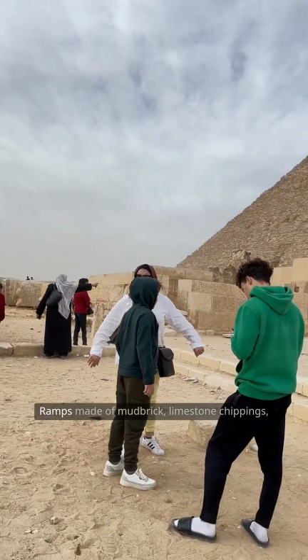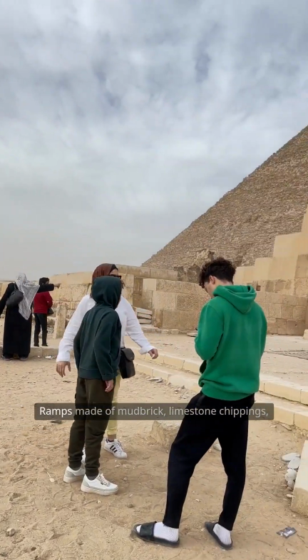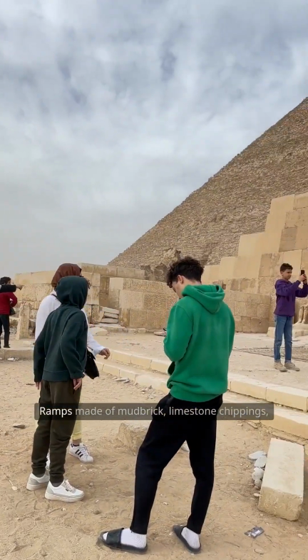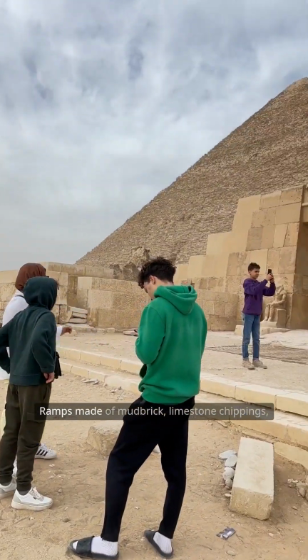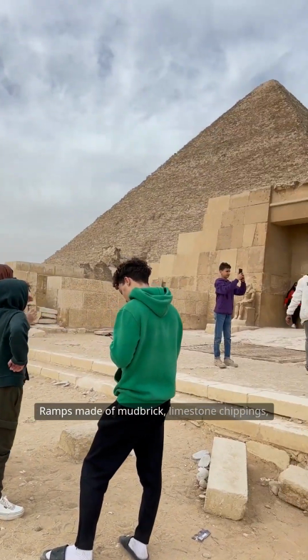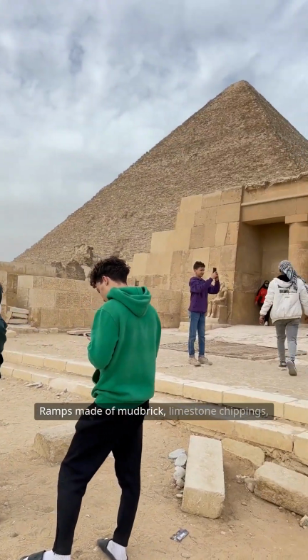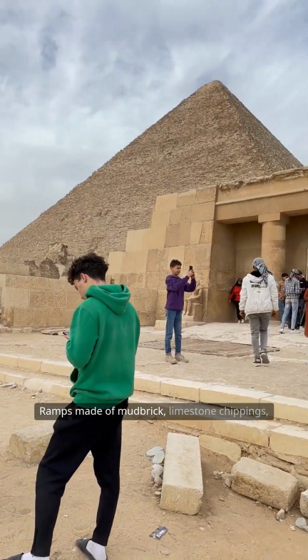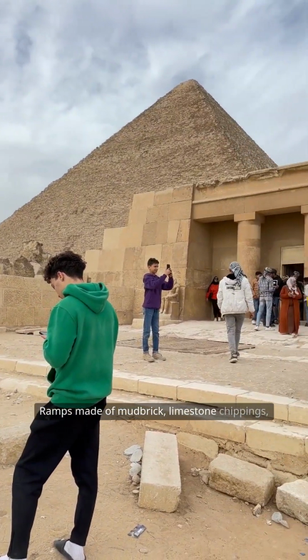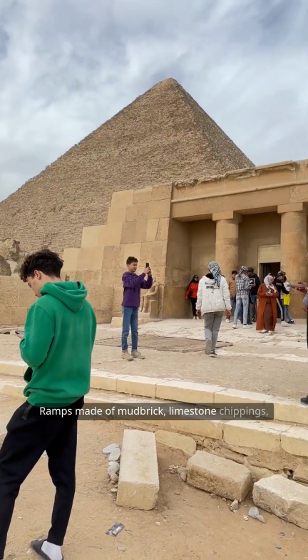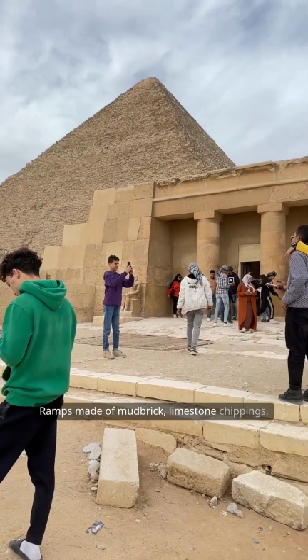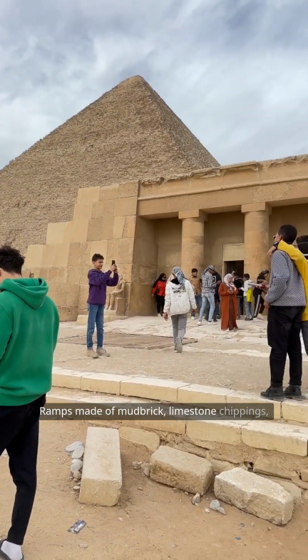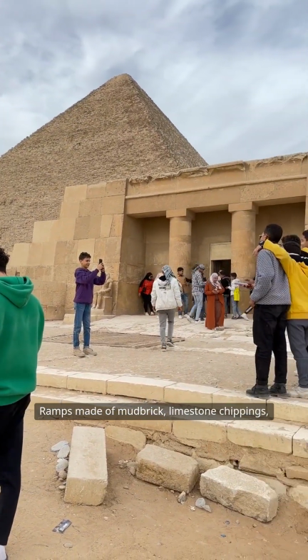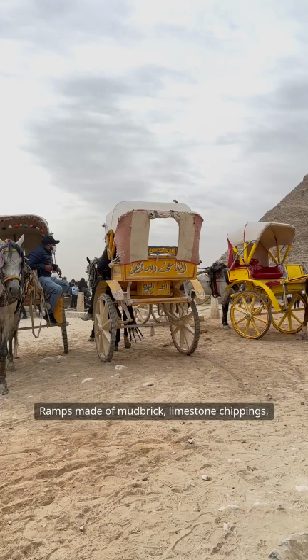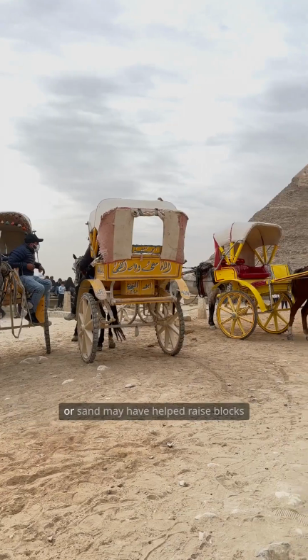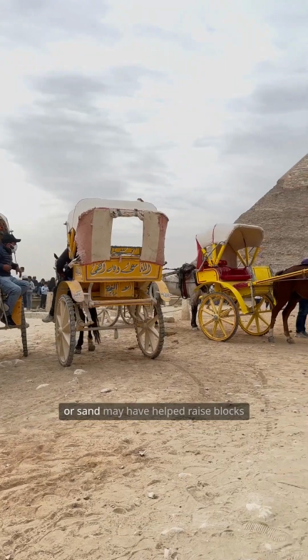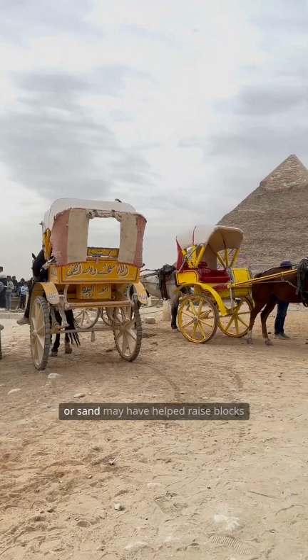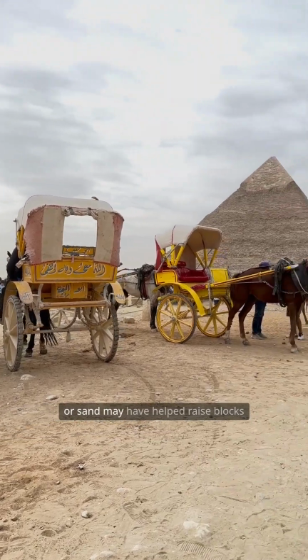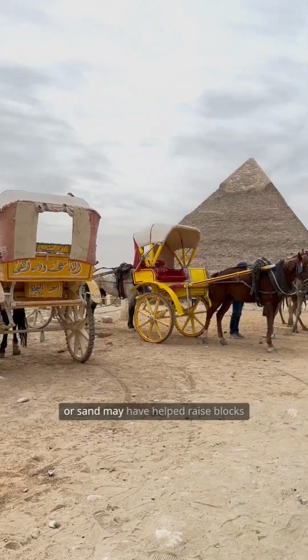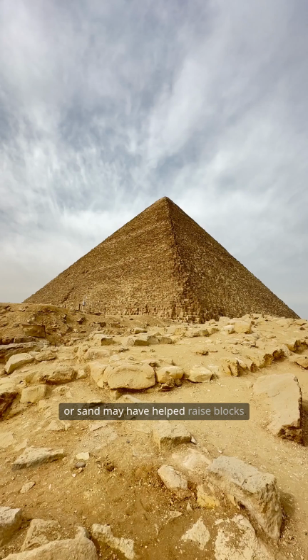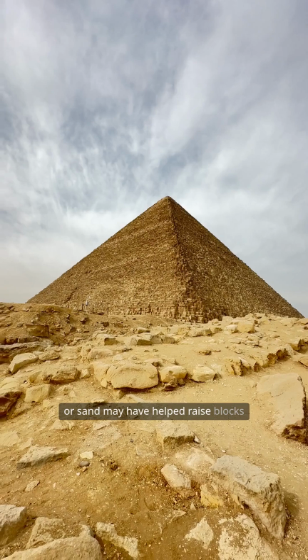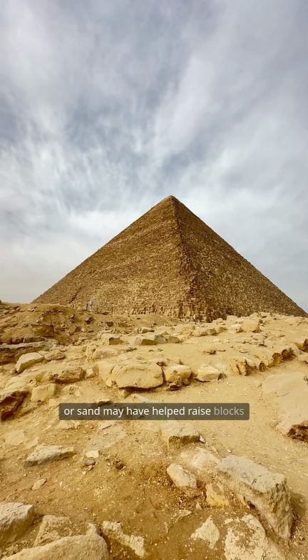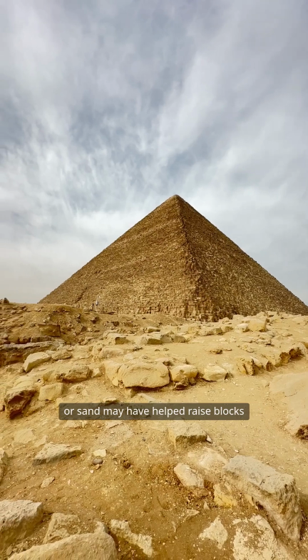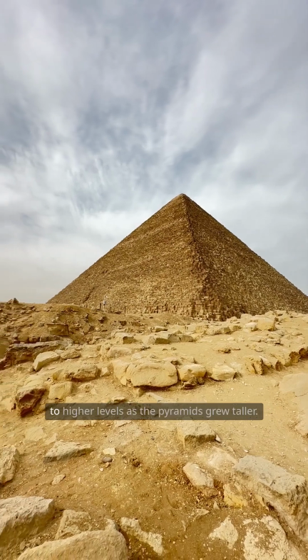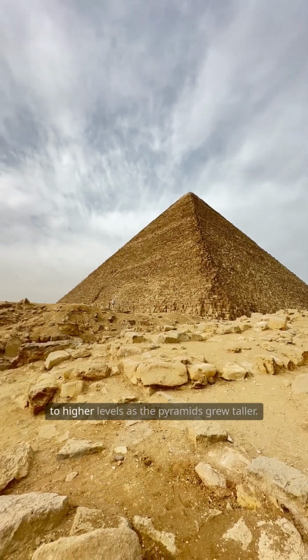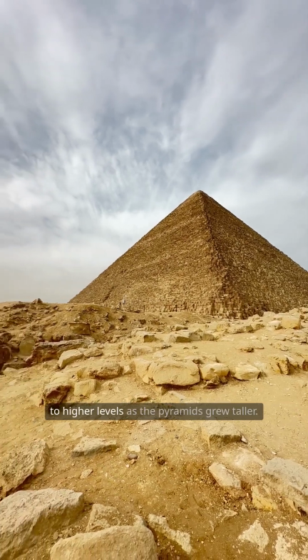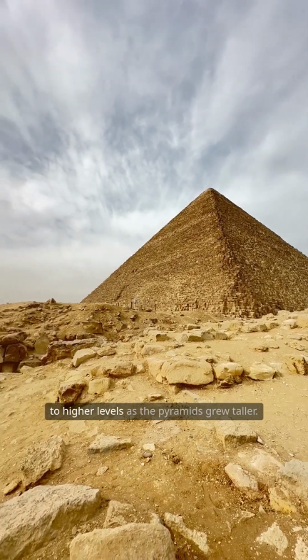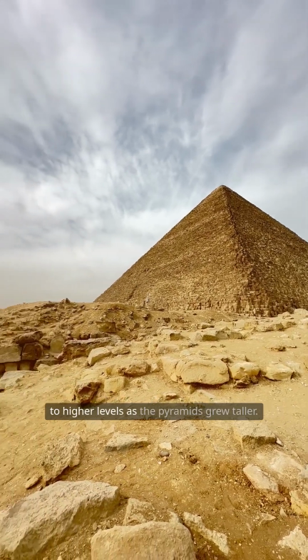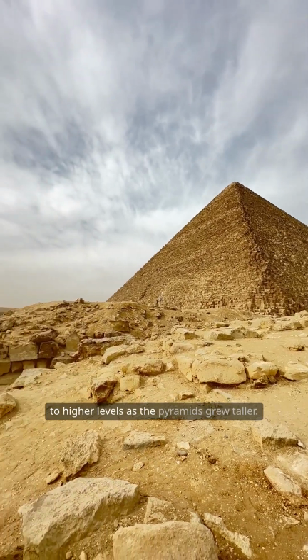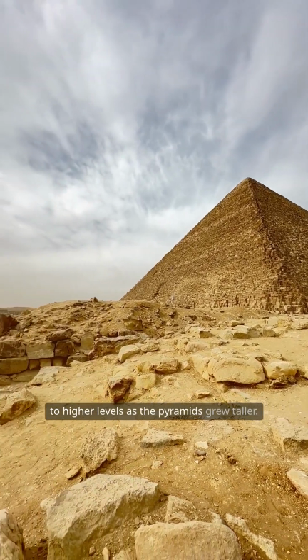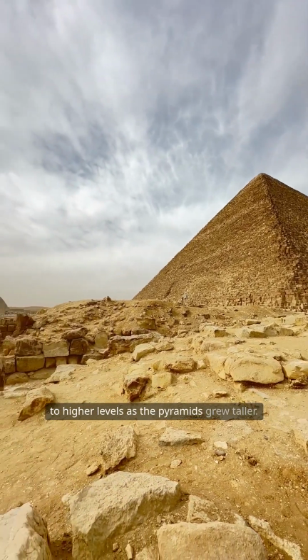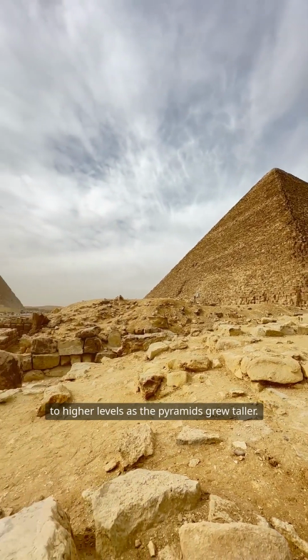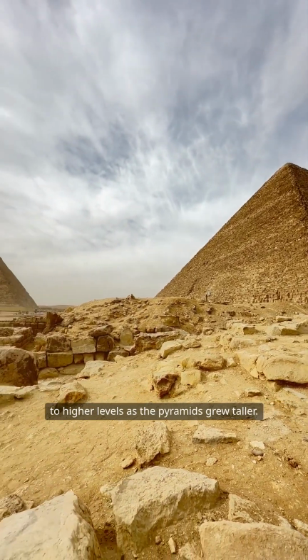Ramps made of mudbrick, limestone chippings, or sand may have helped raise blocks to higher levels as the pyramids grew taller.